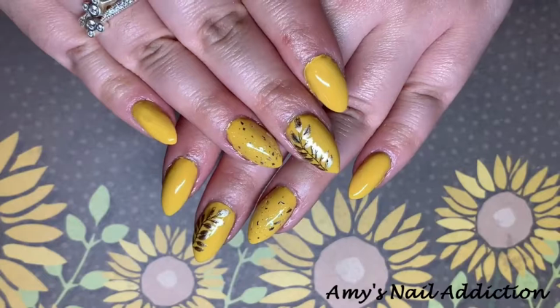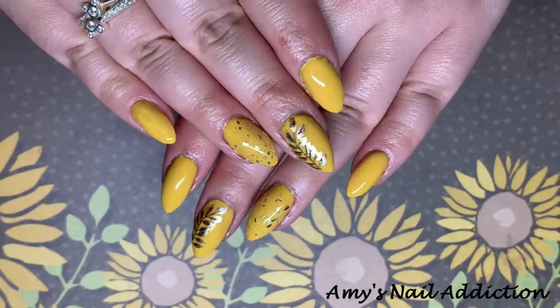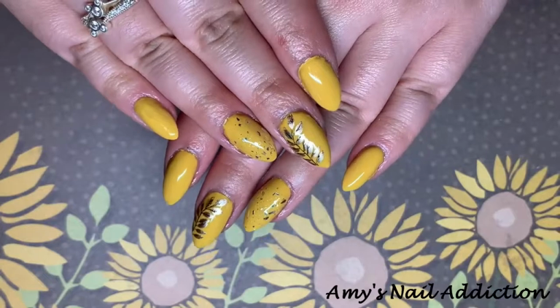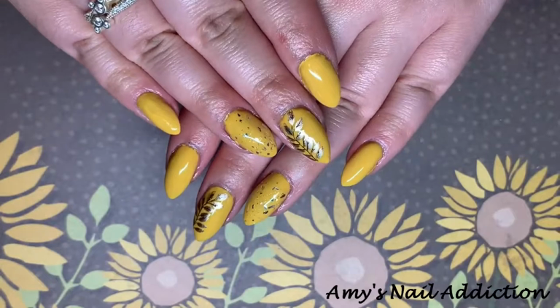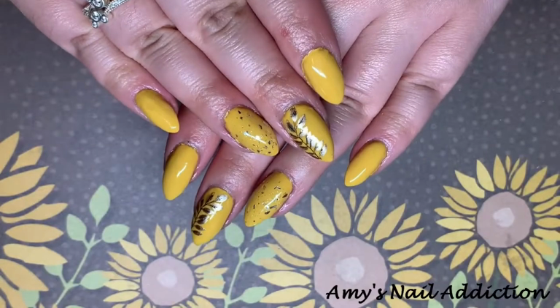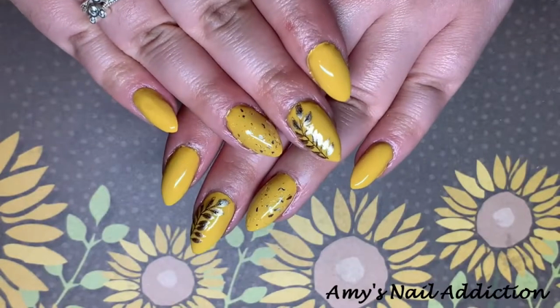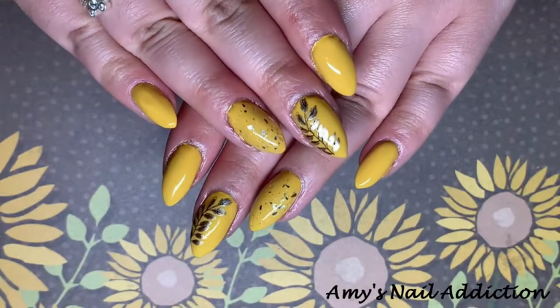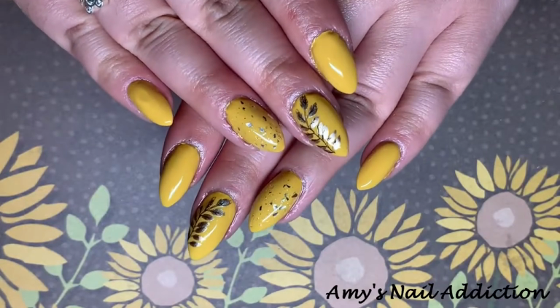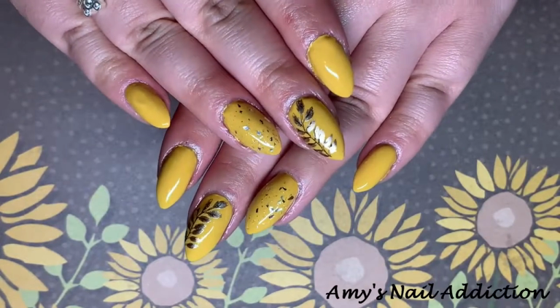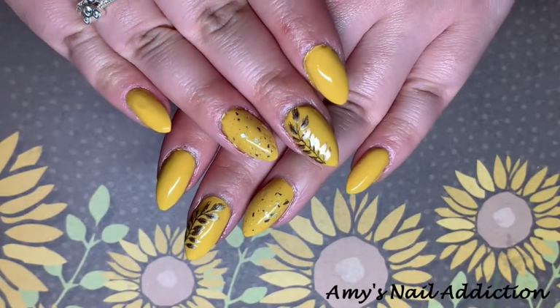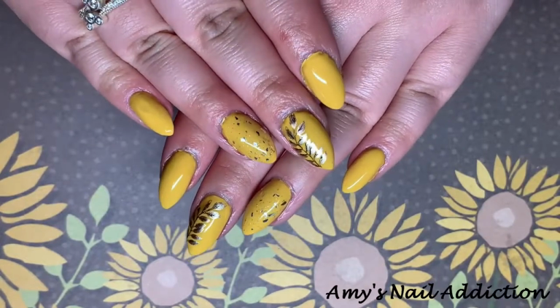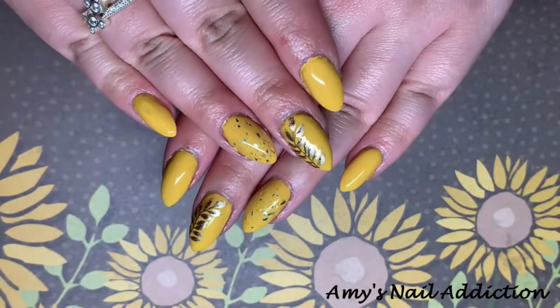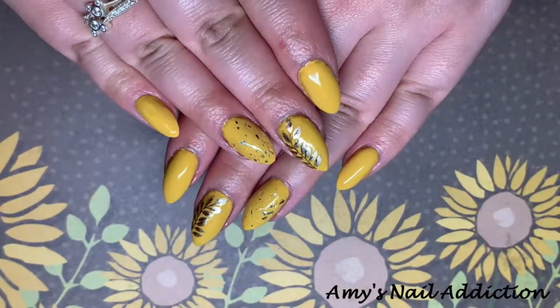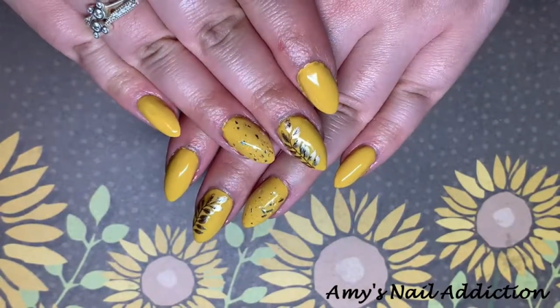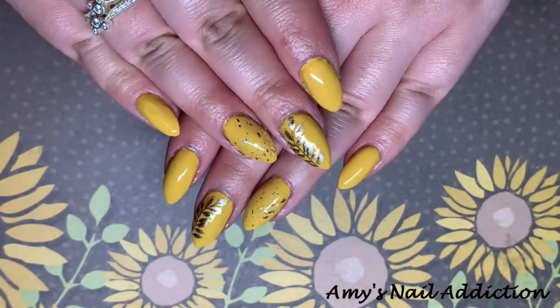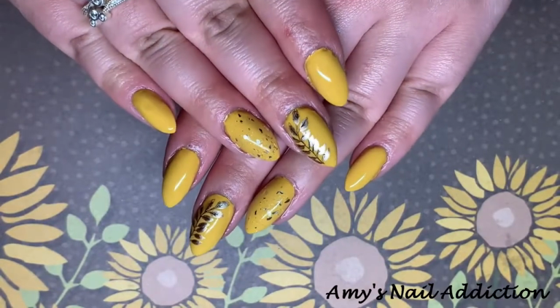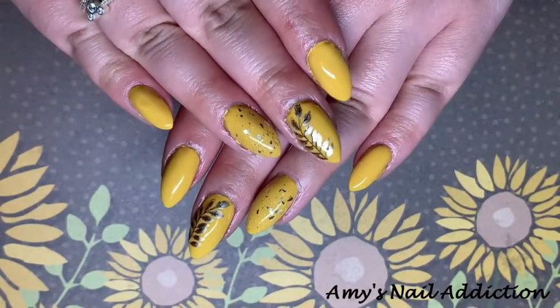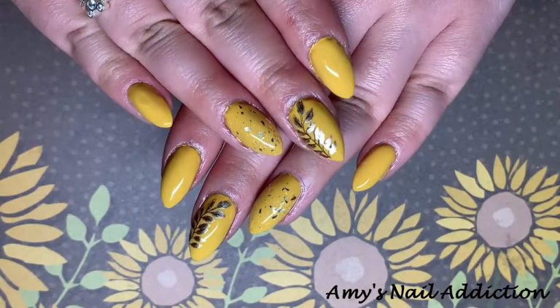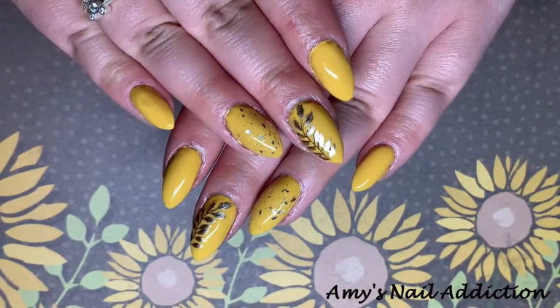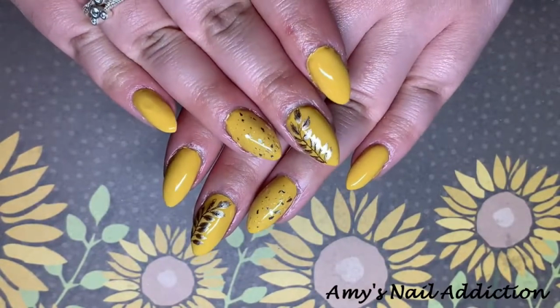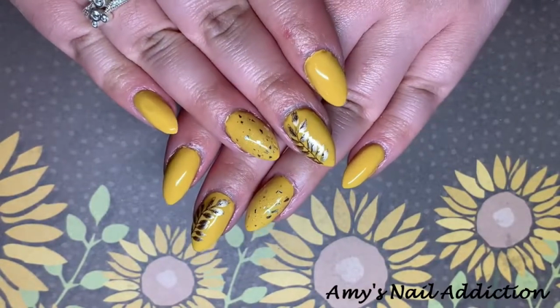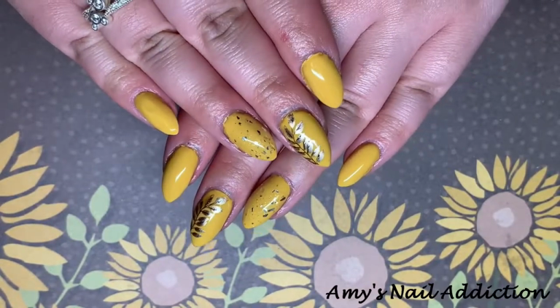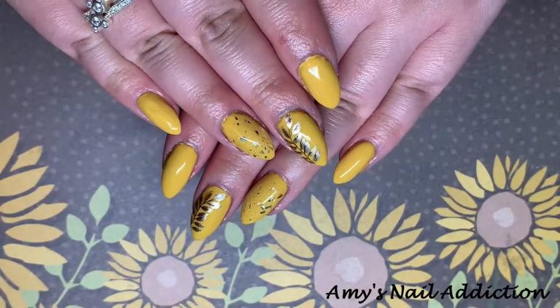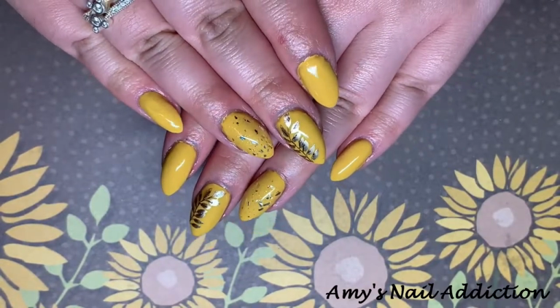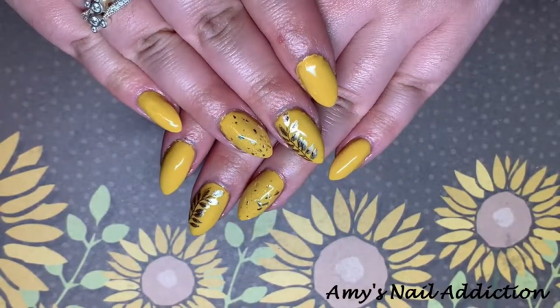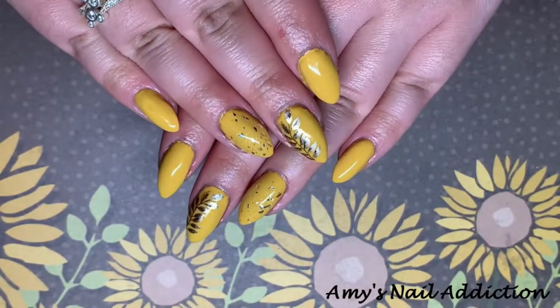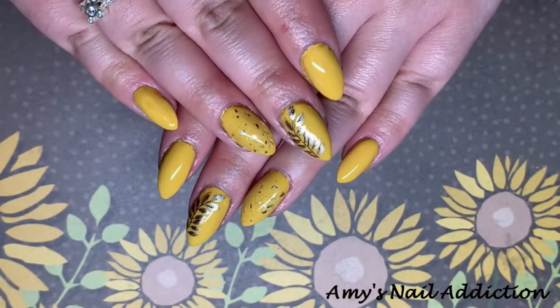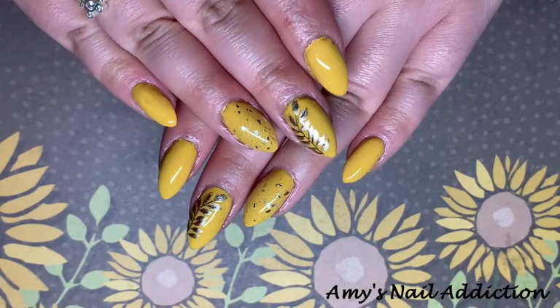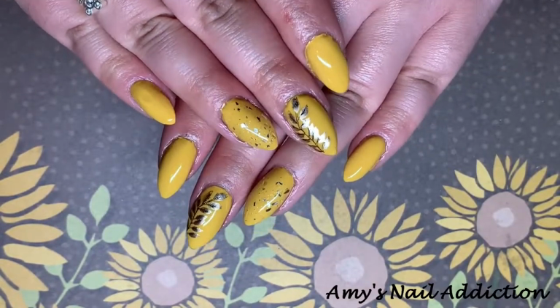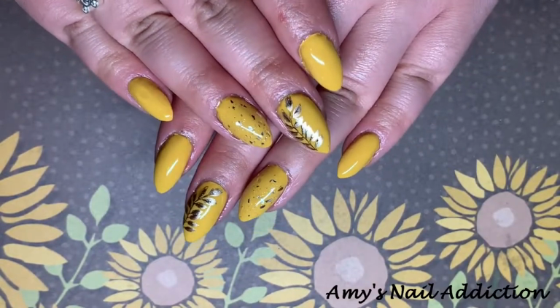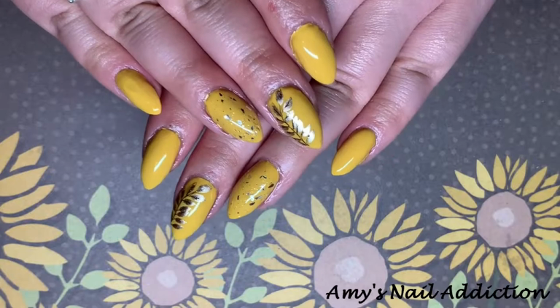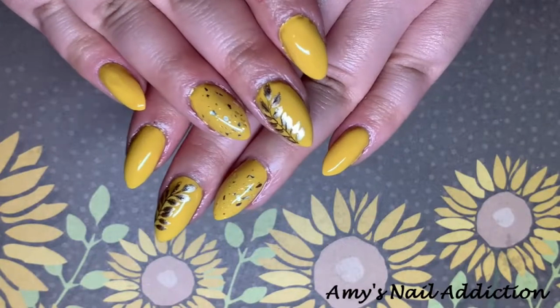Hey everyone, it's Amy and today I'm going to be showing you how to create these gold leaf nails.